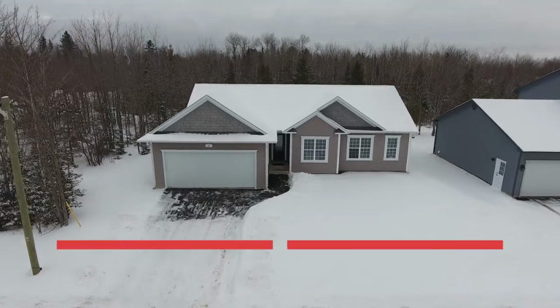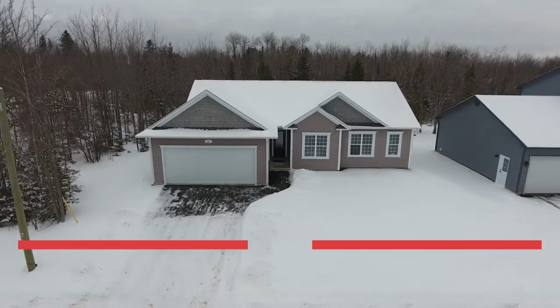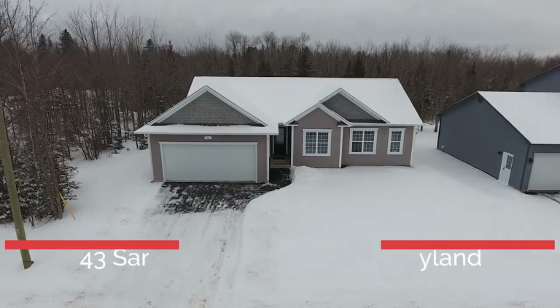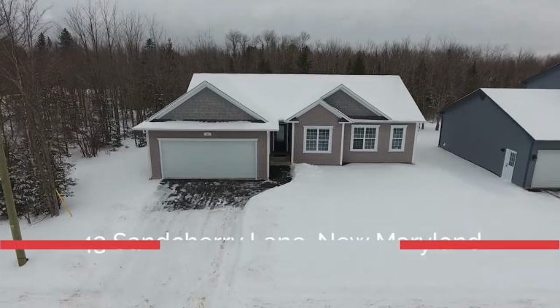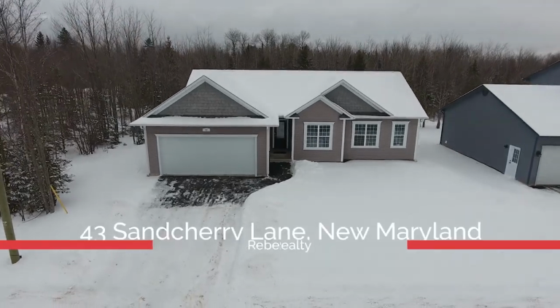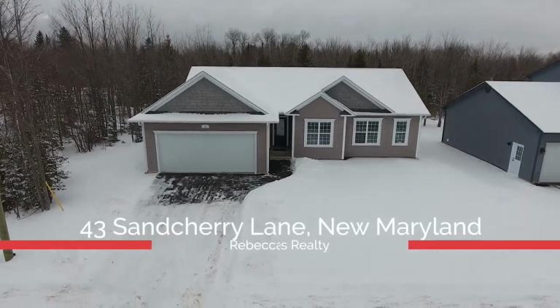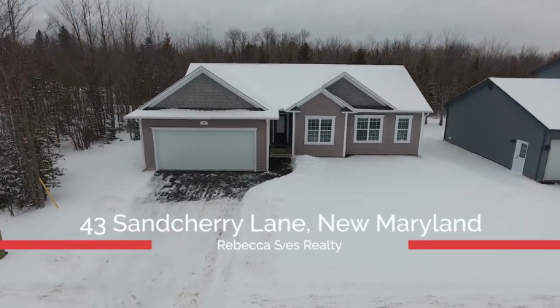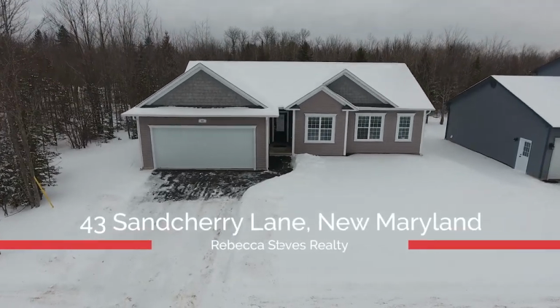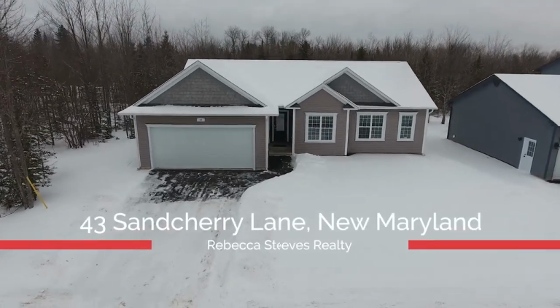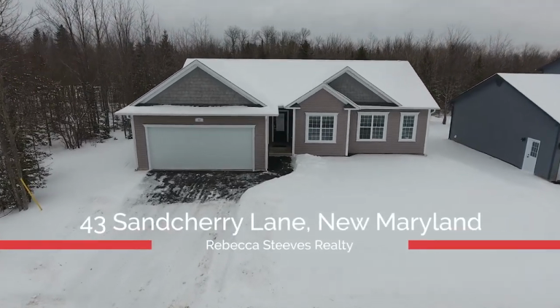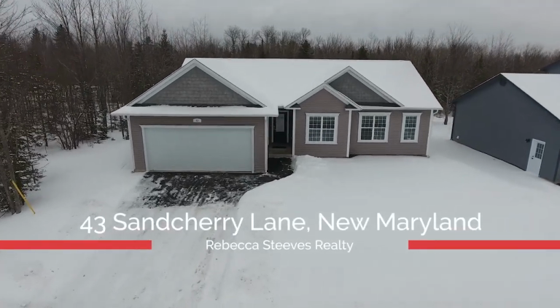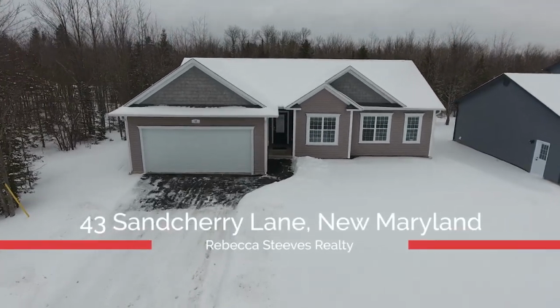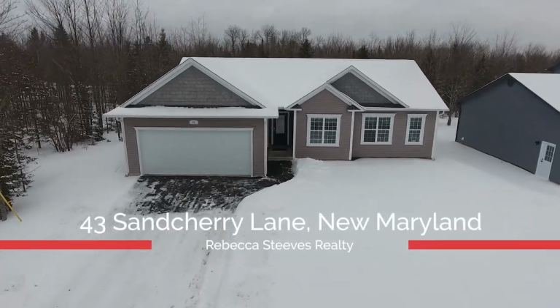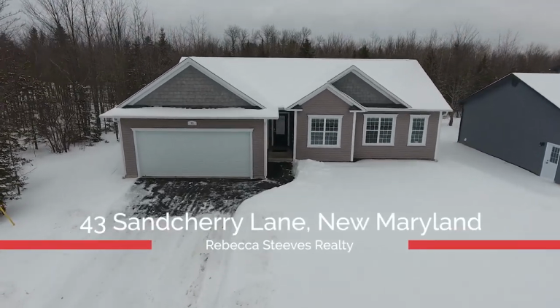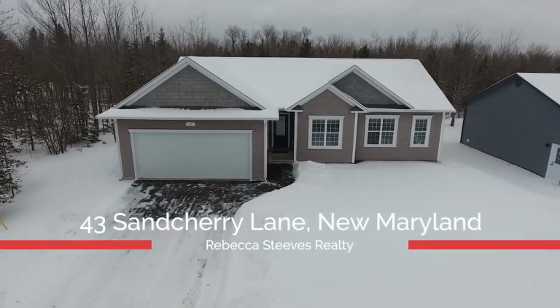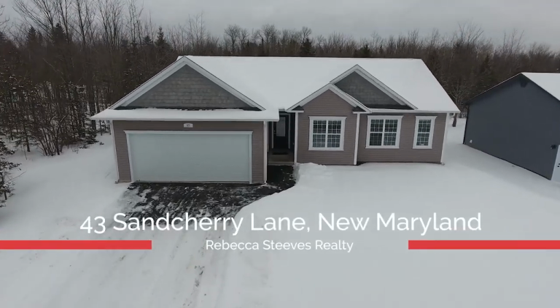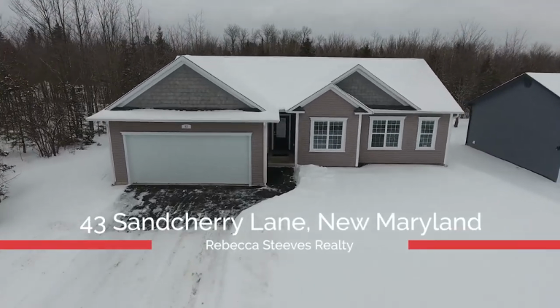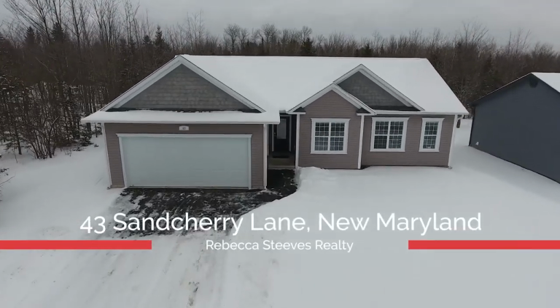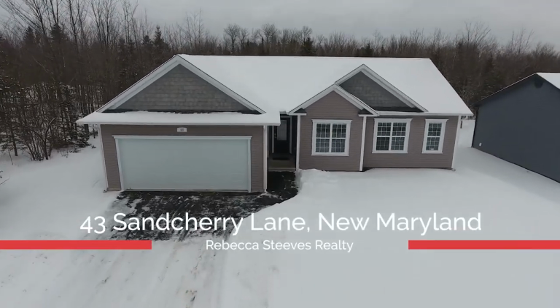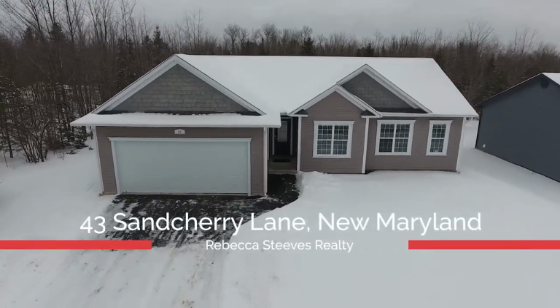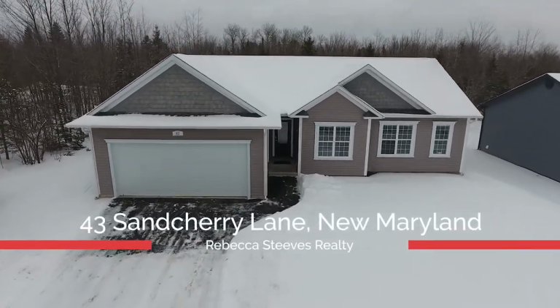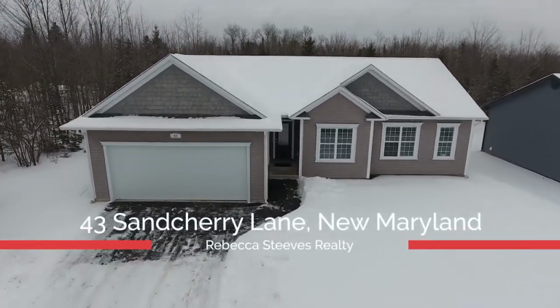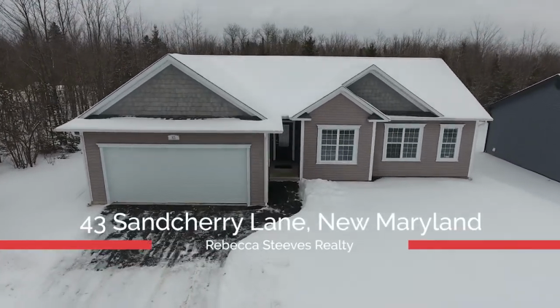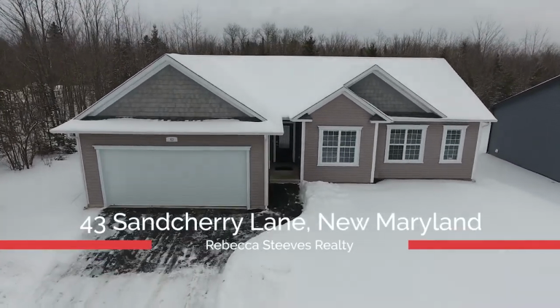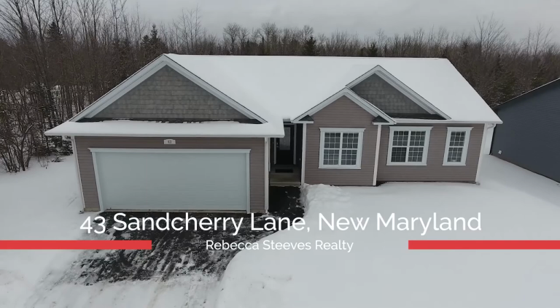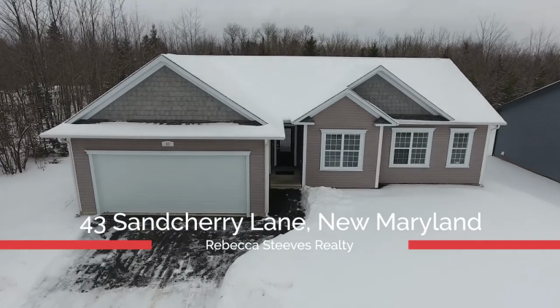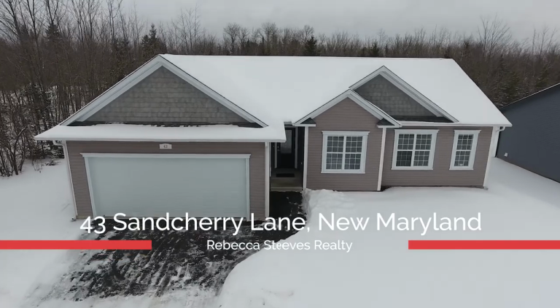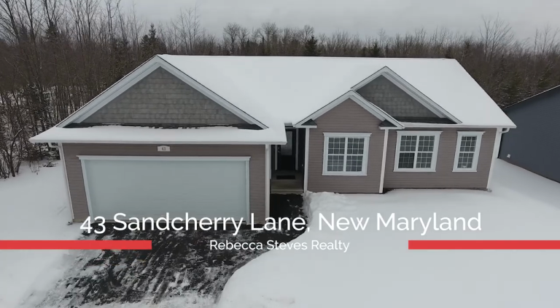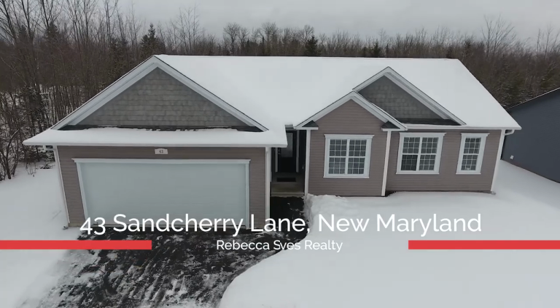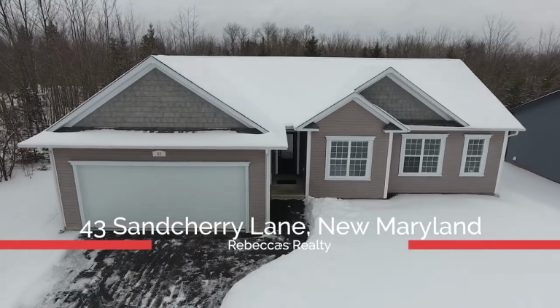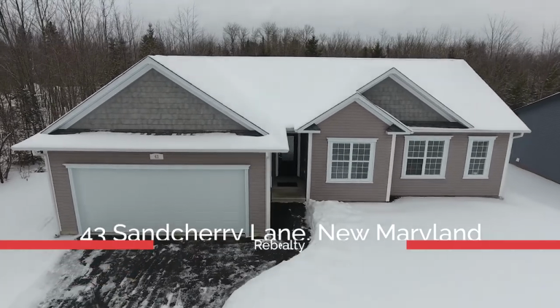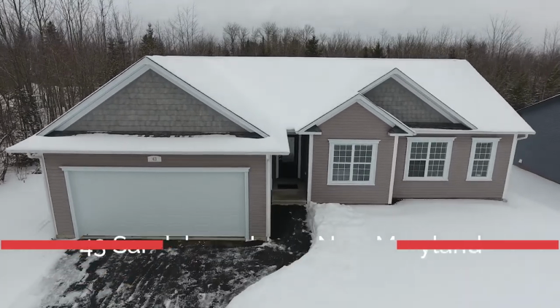Welcome to 43 Santeri Lane, a beautiful three bedroom bungalow custom built in 2016.